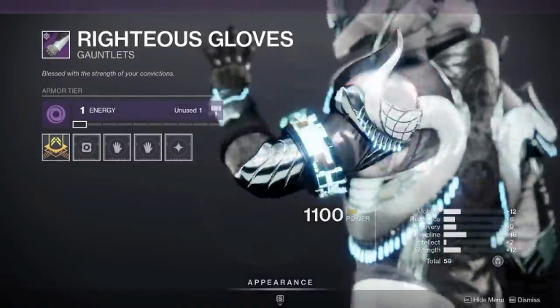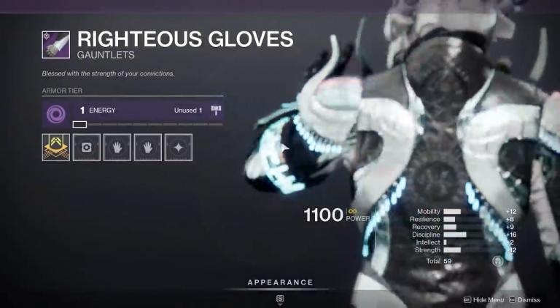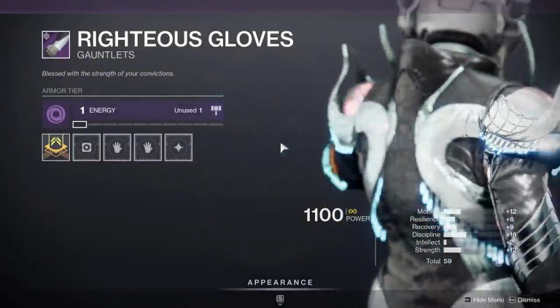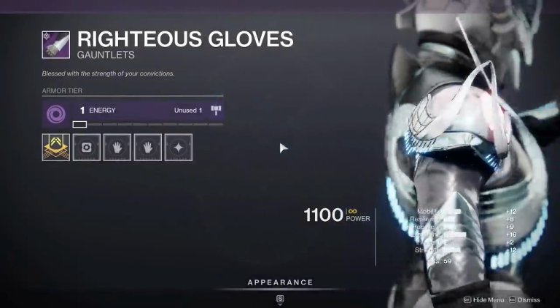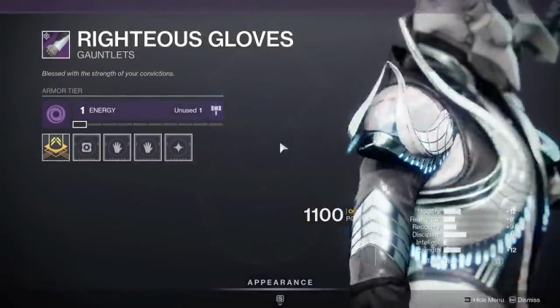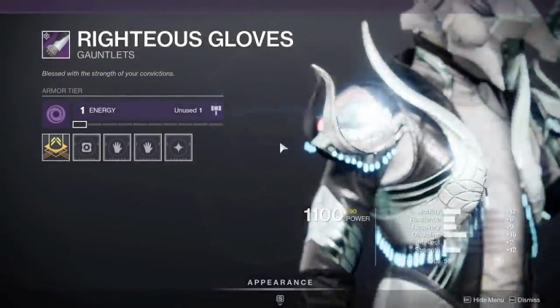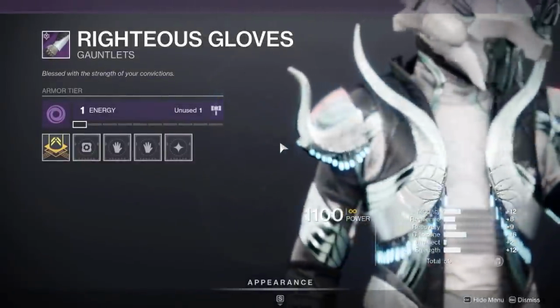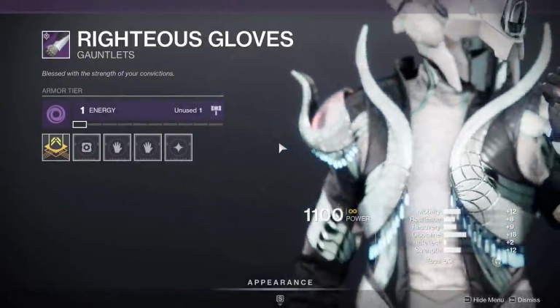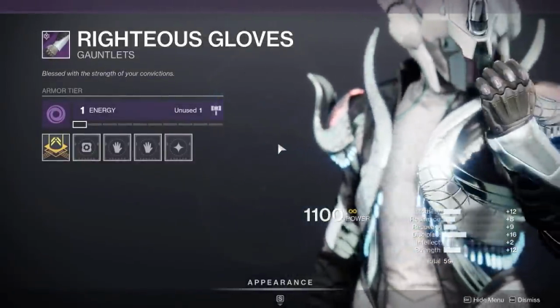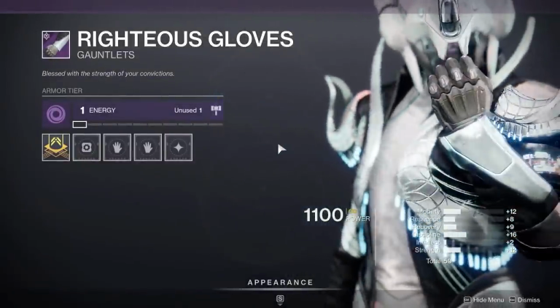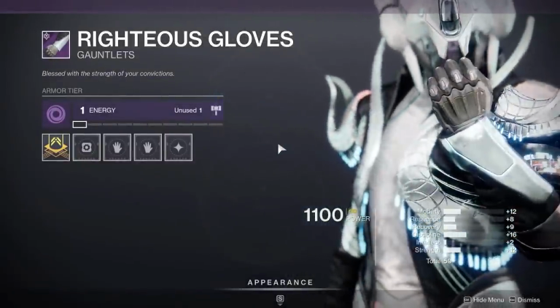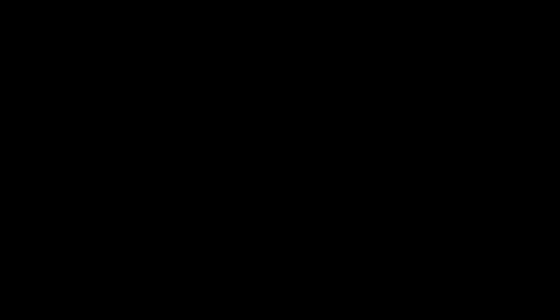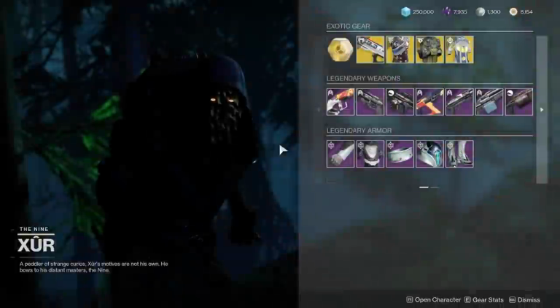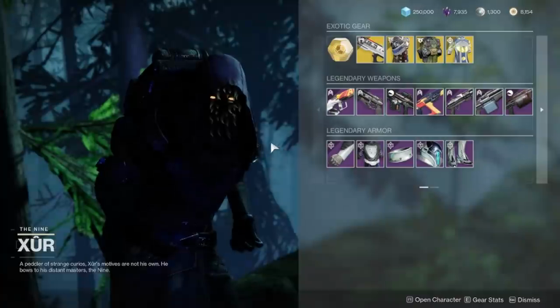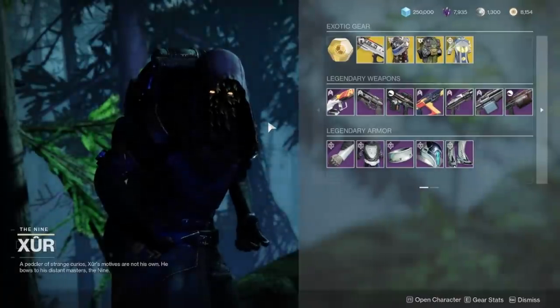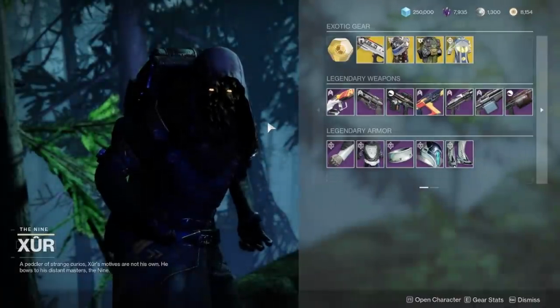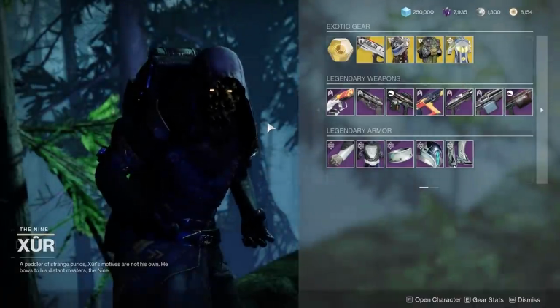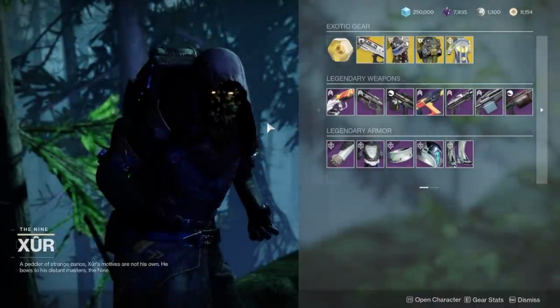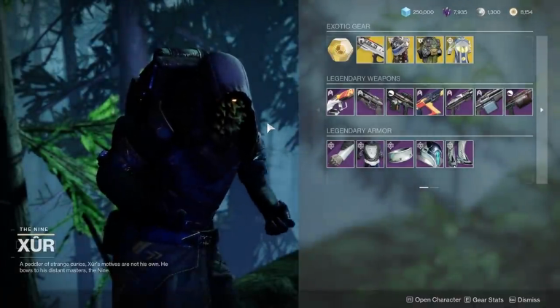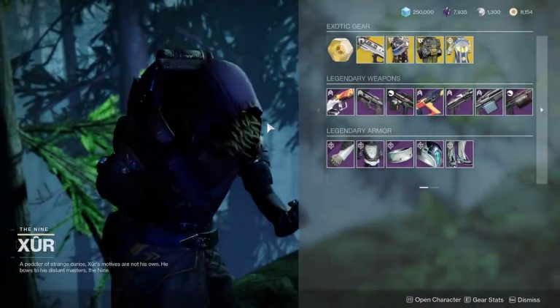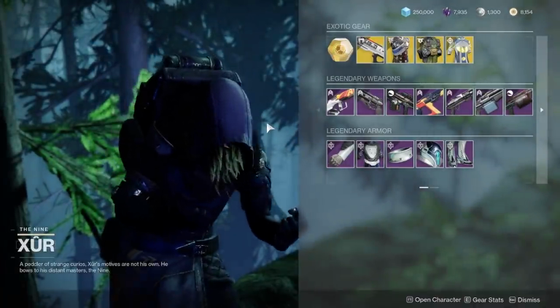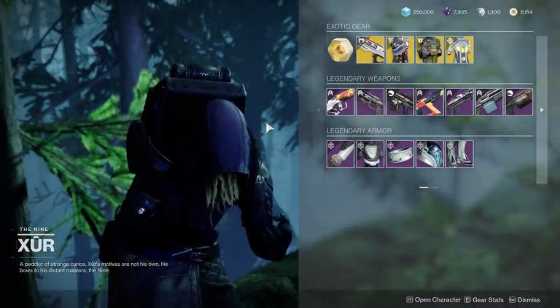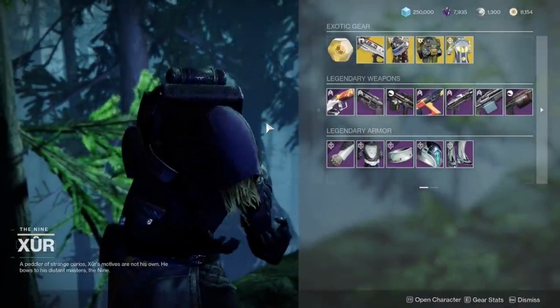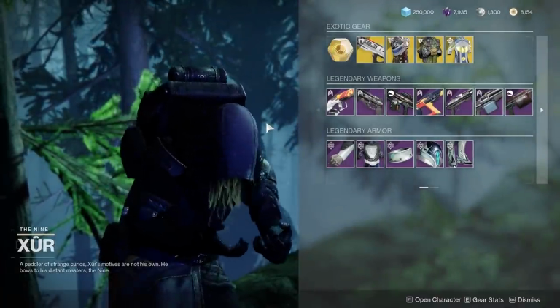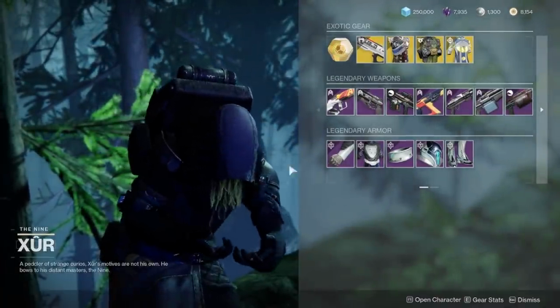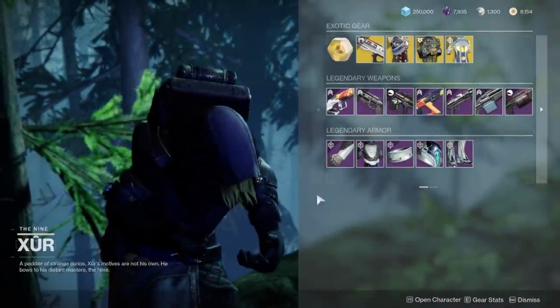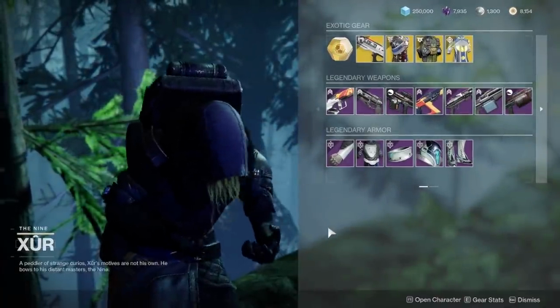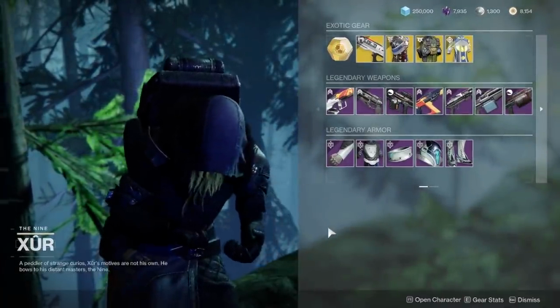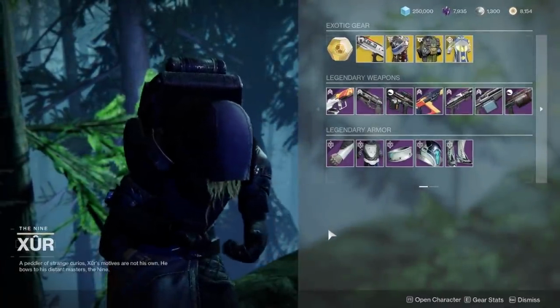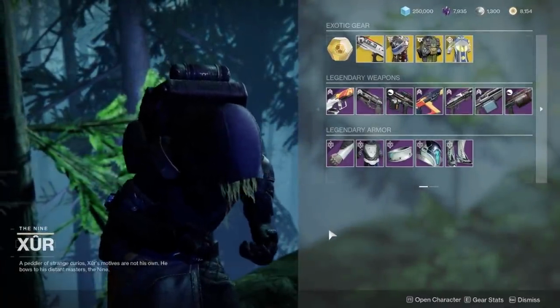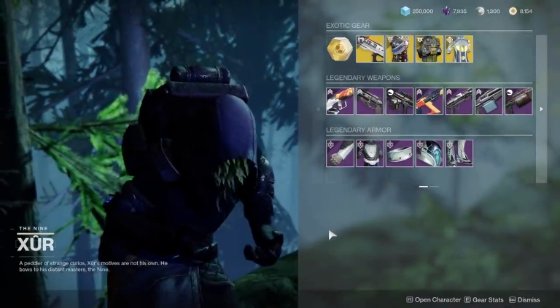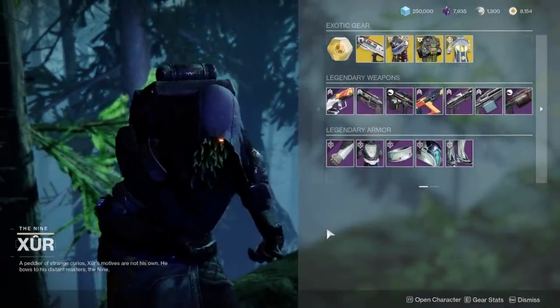So if you don't have this armor, go pick it up. Xur is in the EDZ in the Winding Cove. You can just follow the path that you saw earlier in the video.